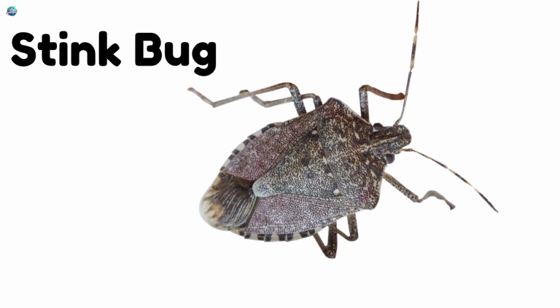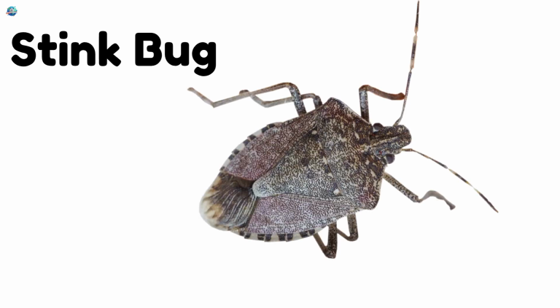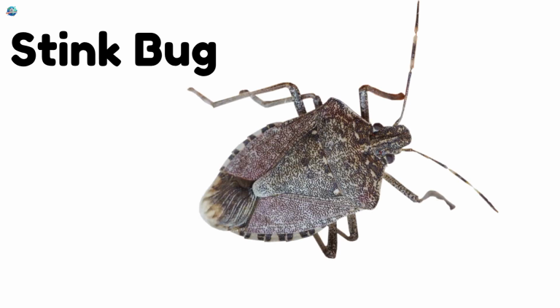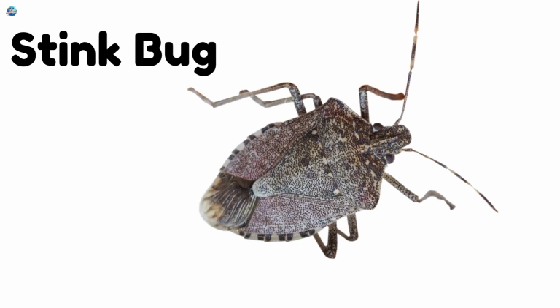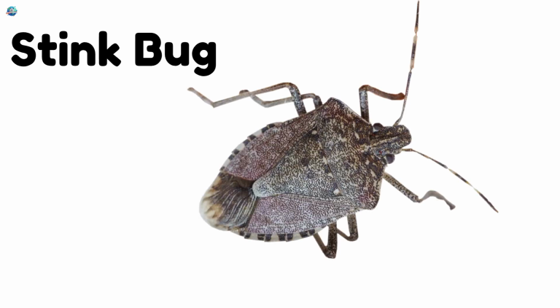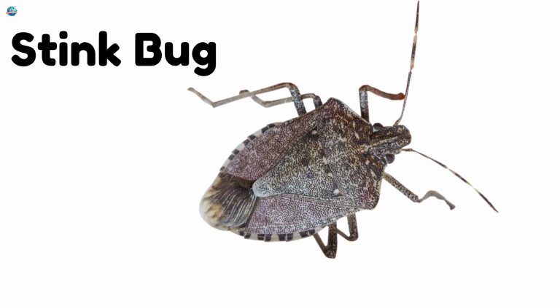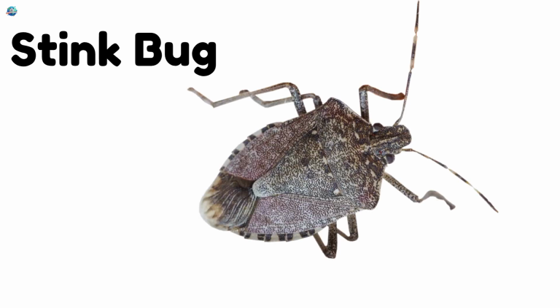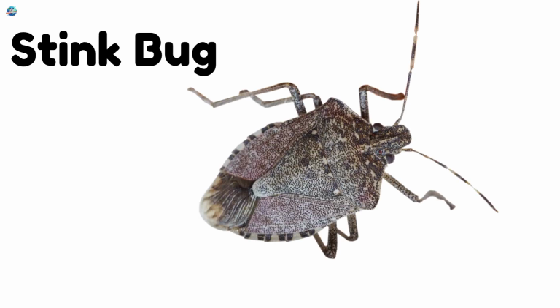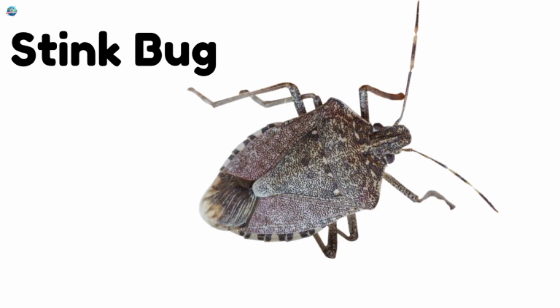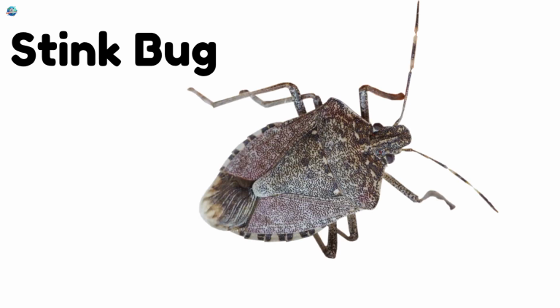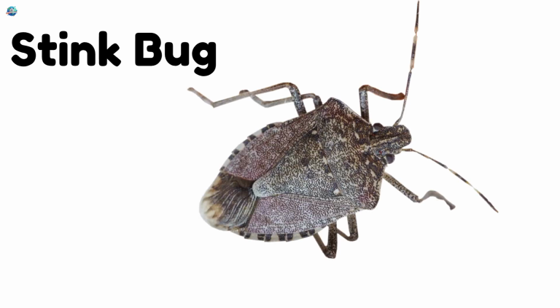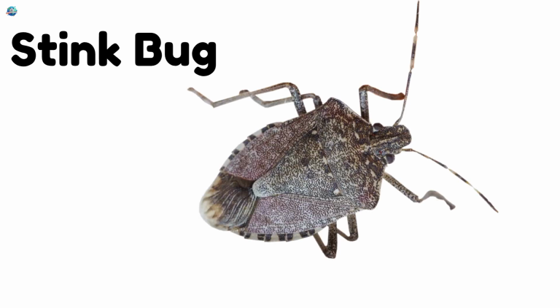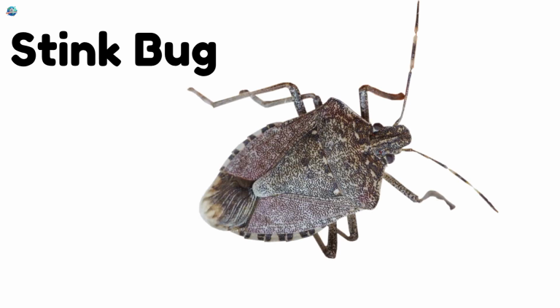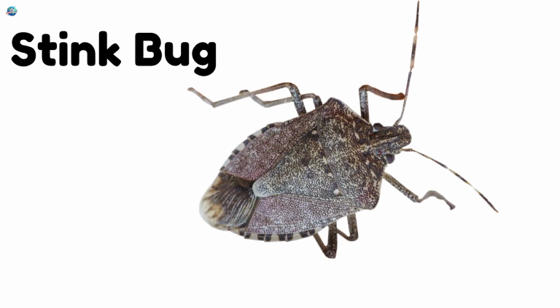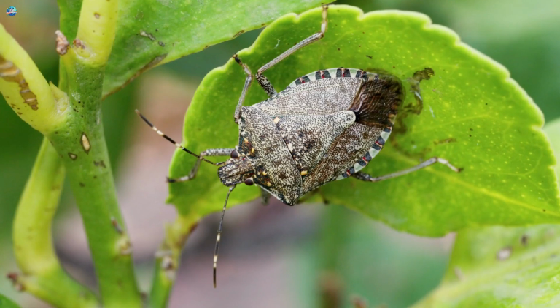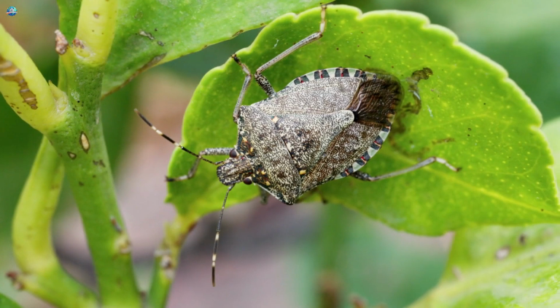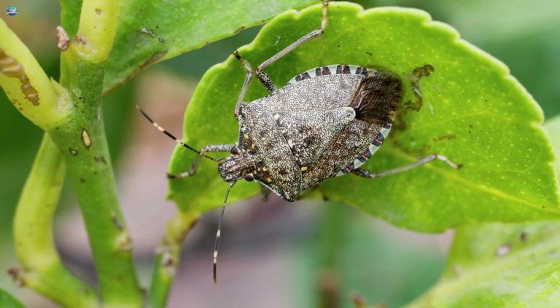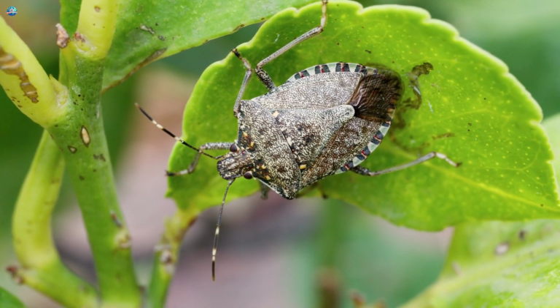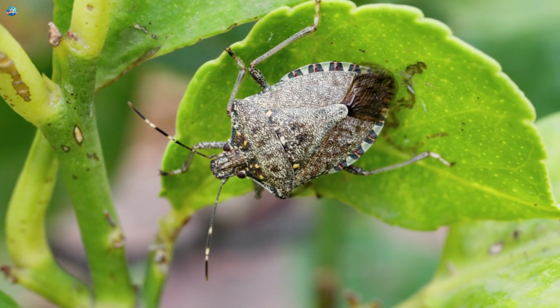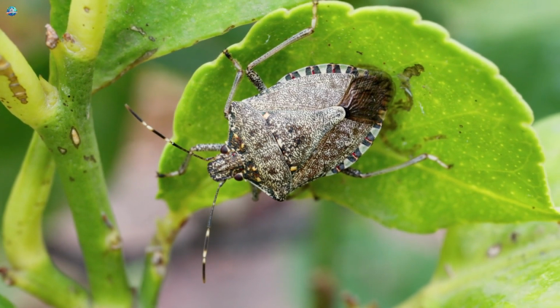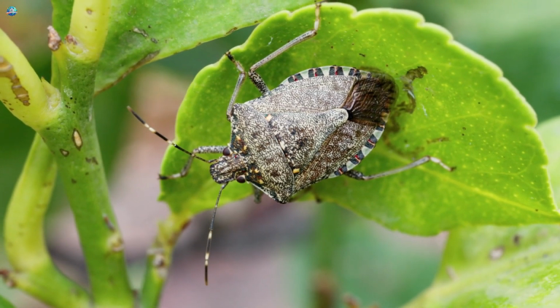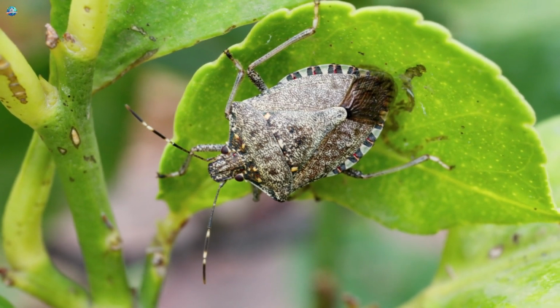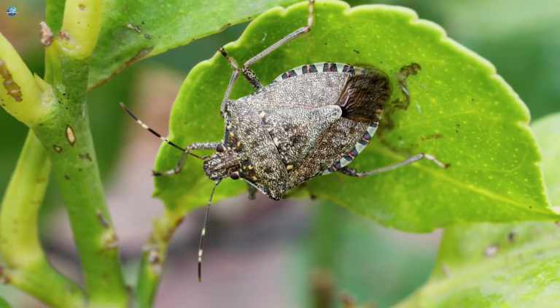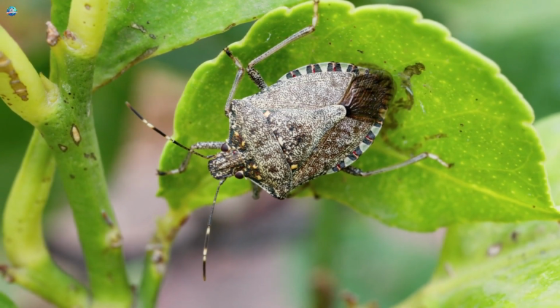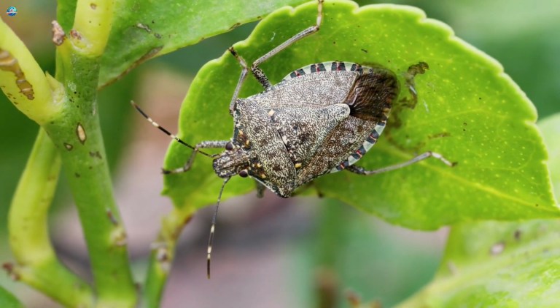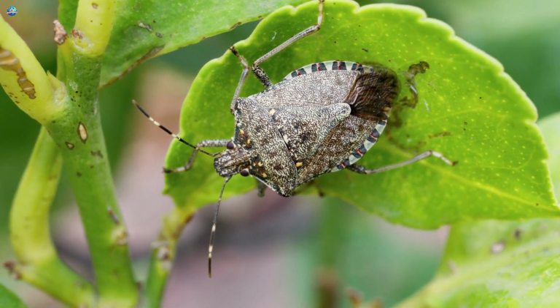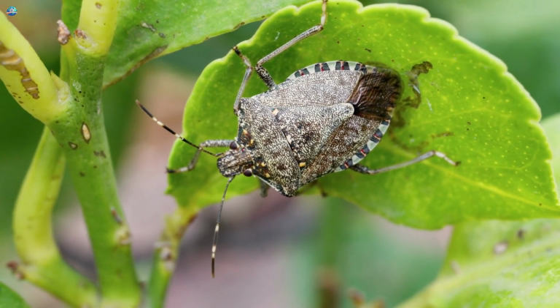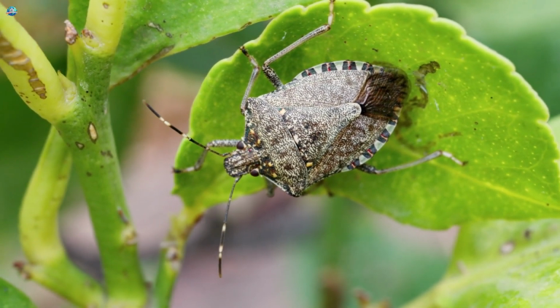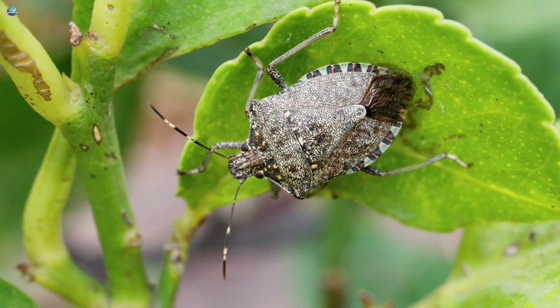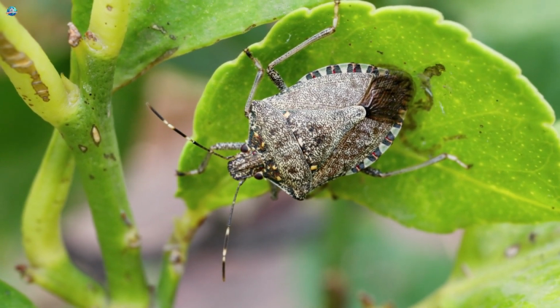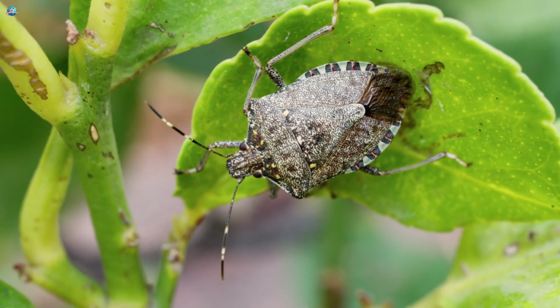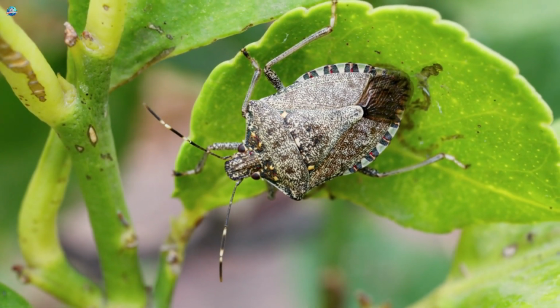Stinkbug! Stinkbugs crawl slowly and make a funny smell when they're scared.